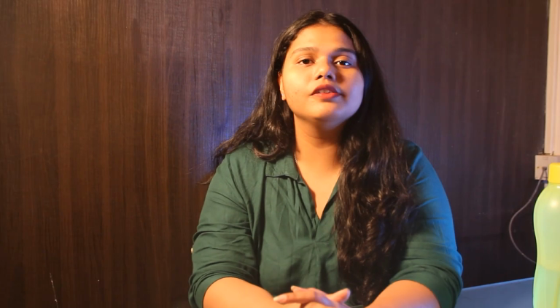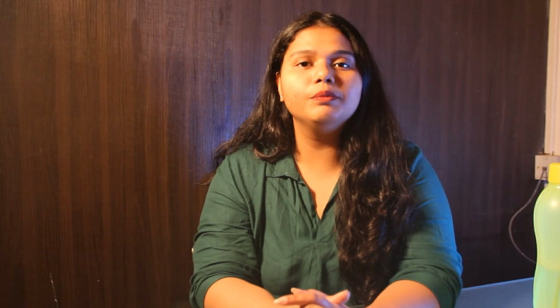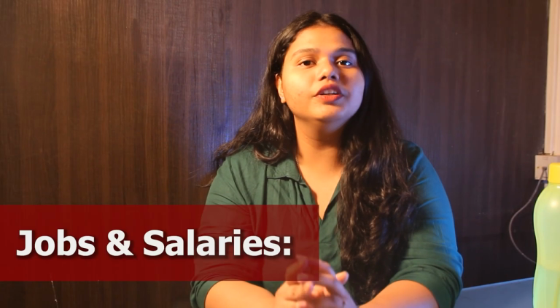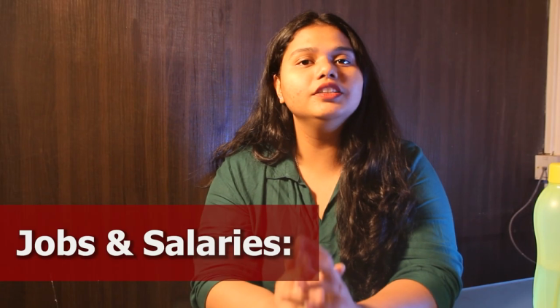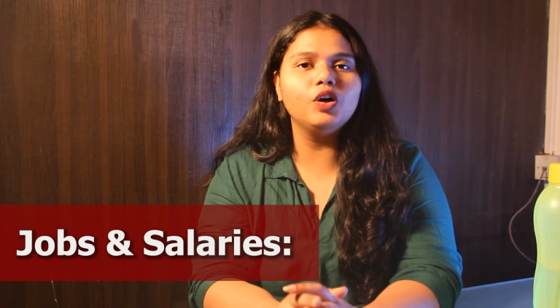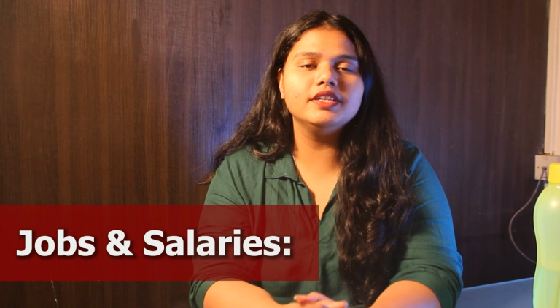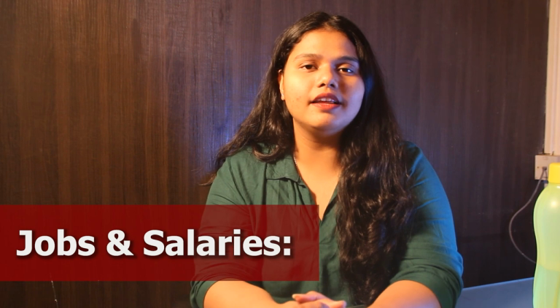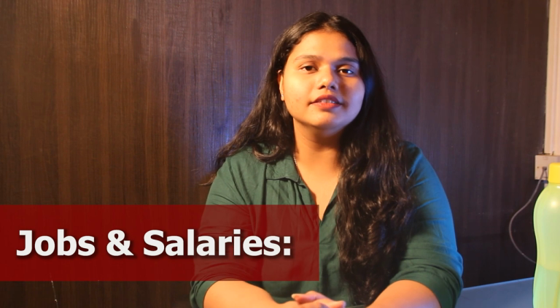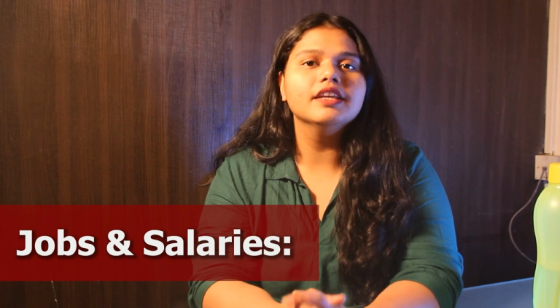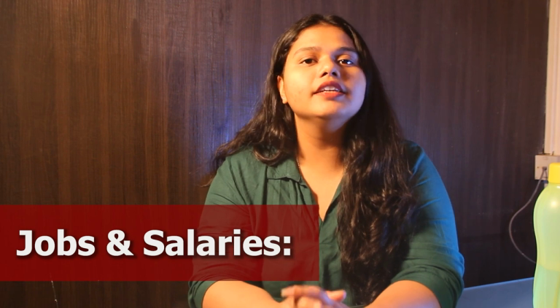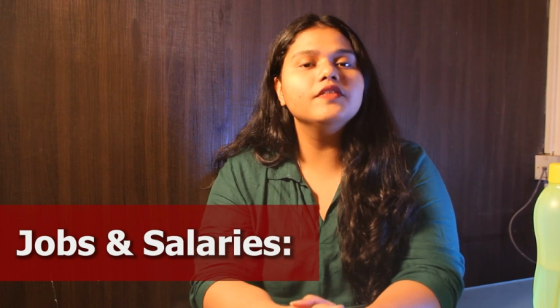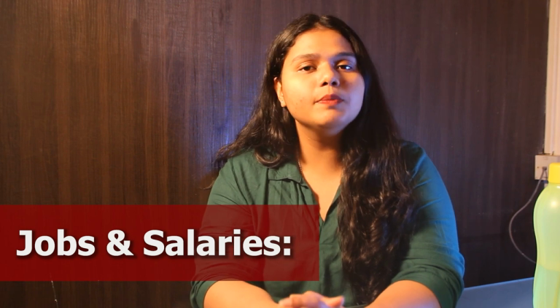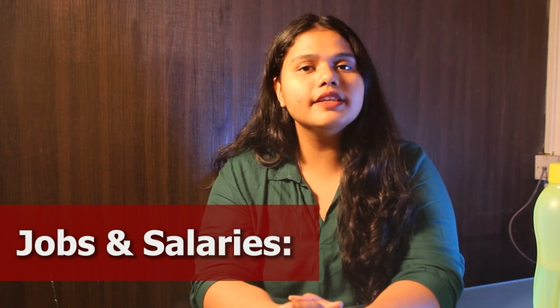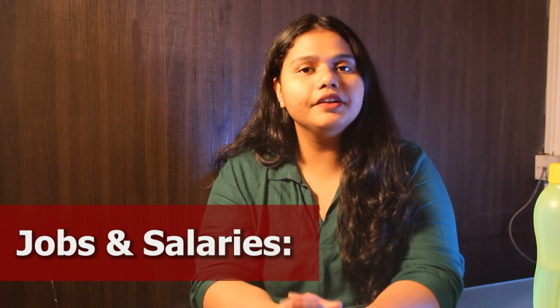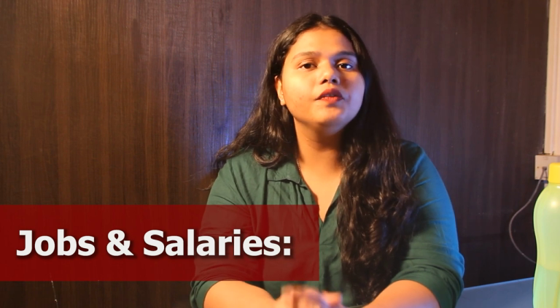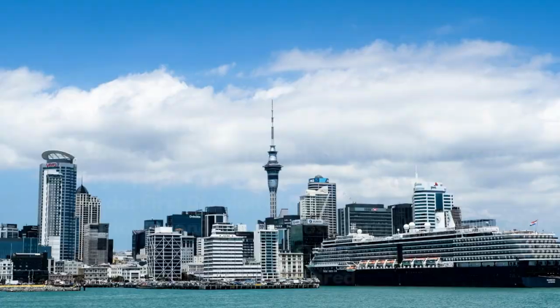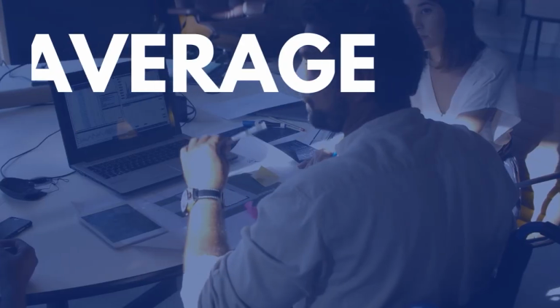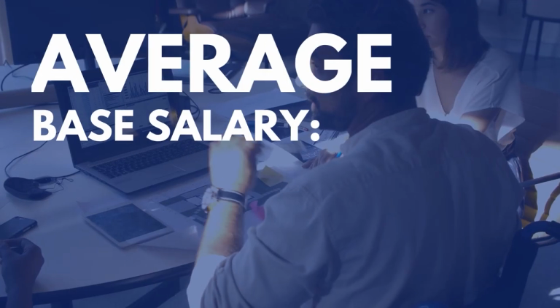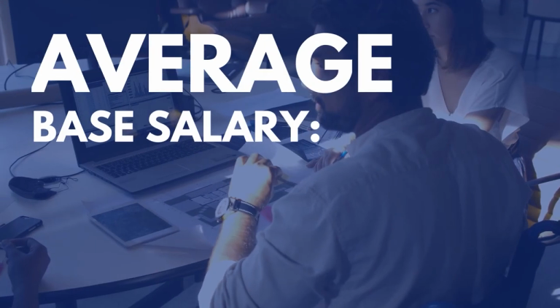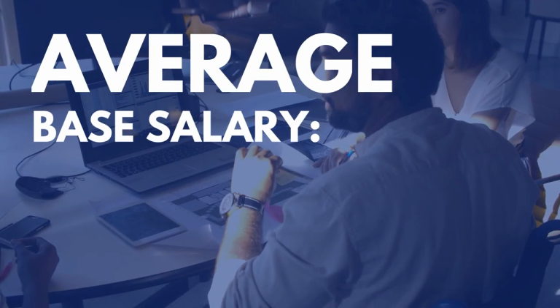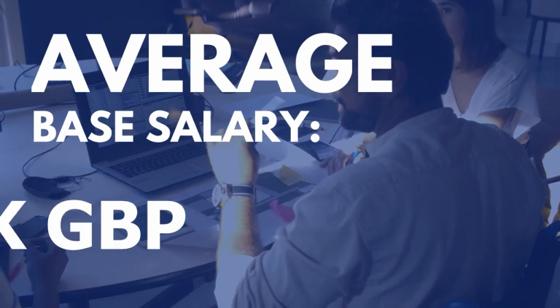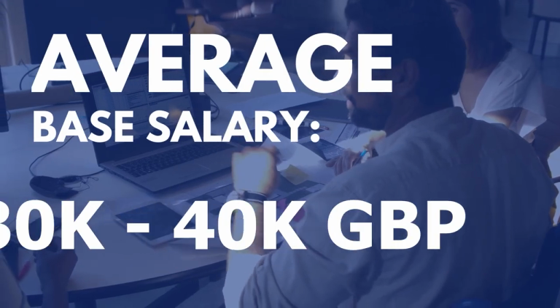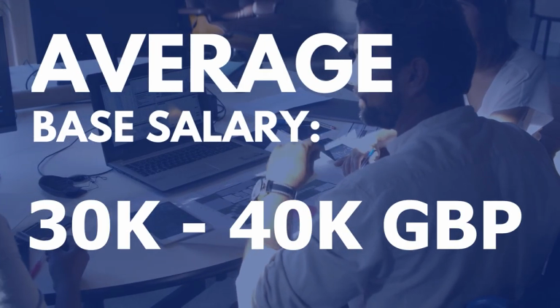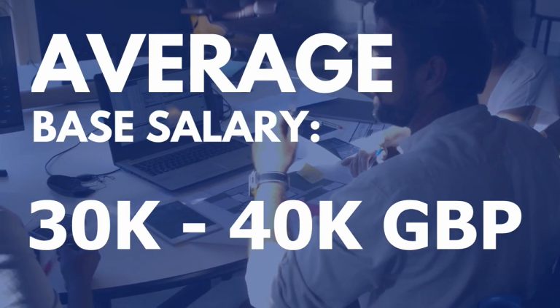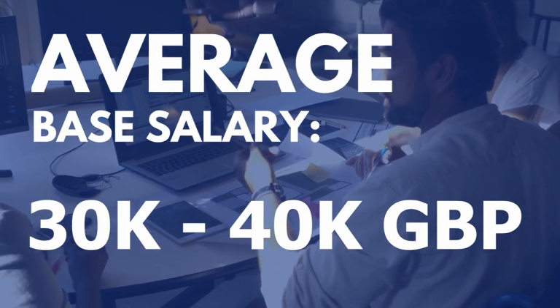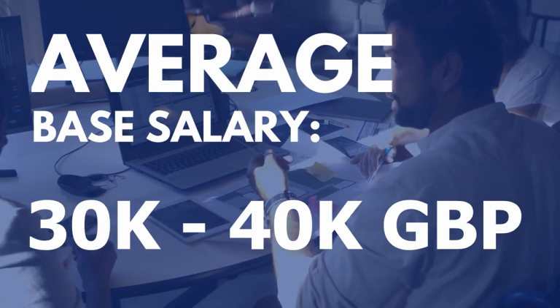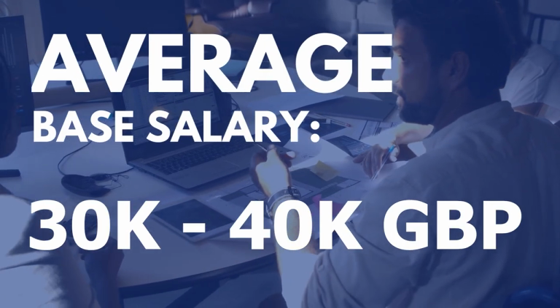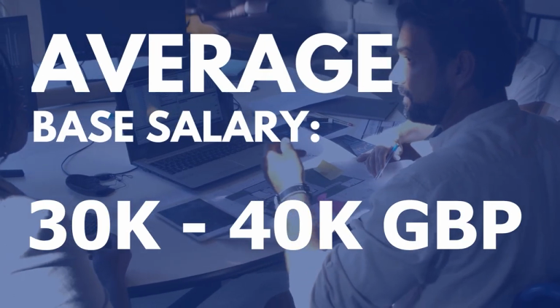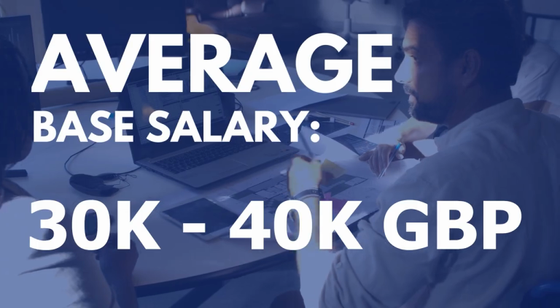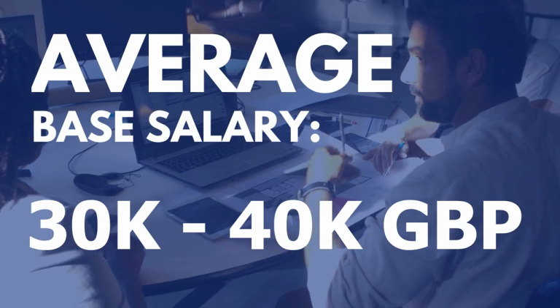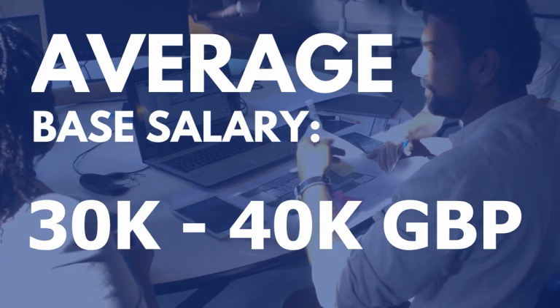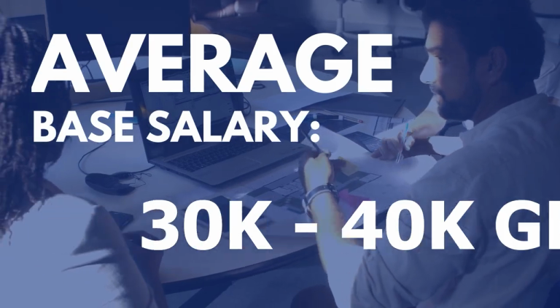Let's talk about jobs and salaries. The average base salary of an alumni ranges from £30,000 to £40,000 per year.